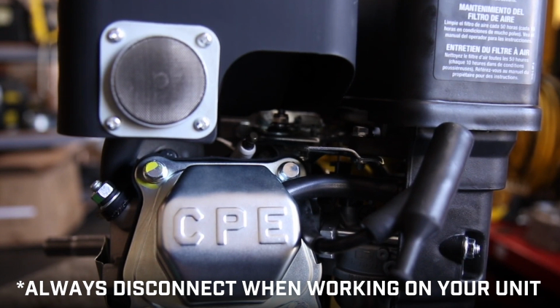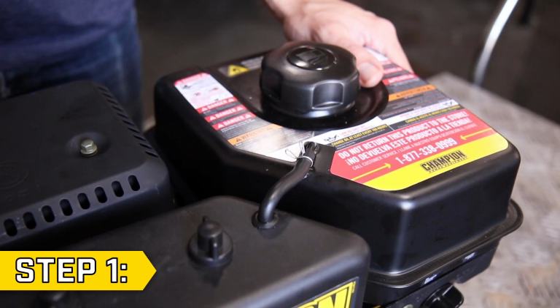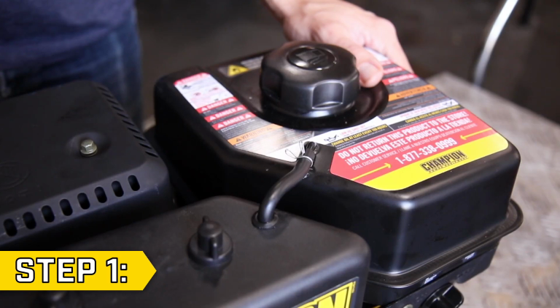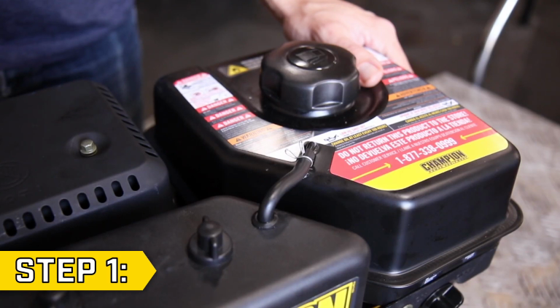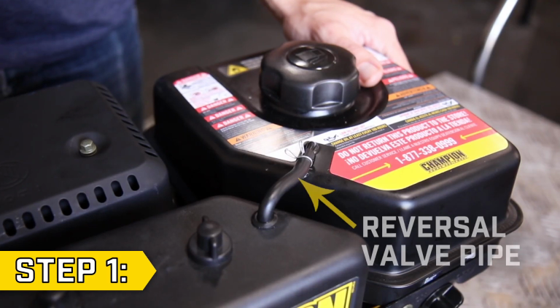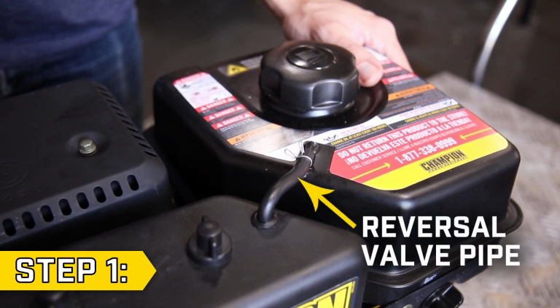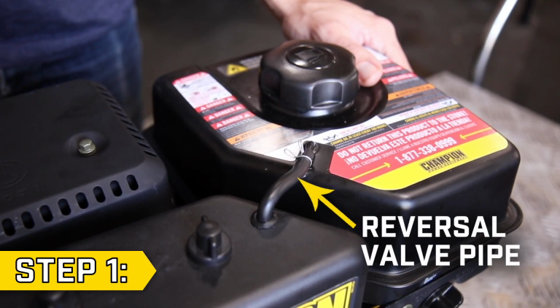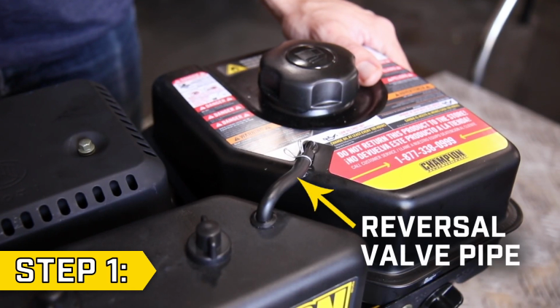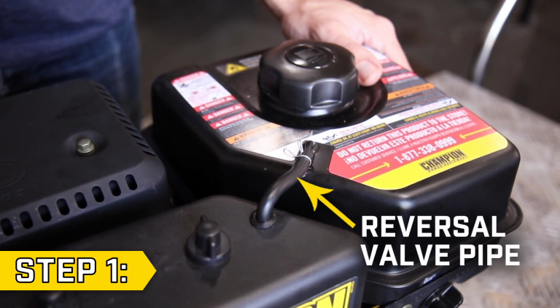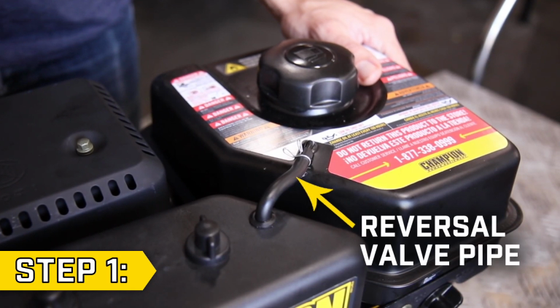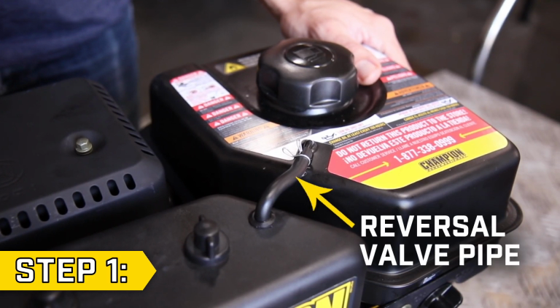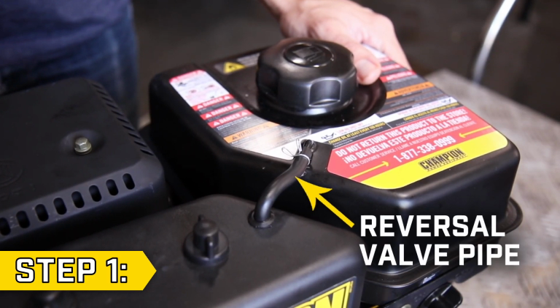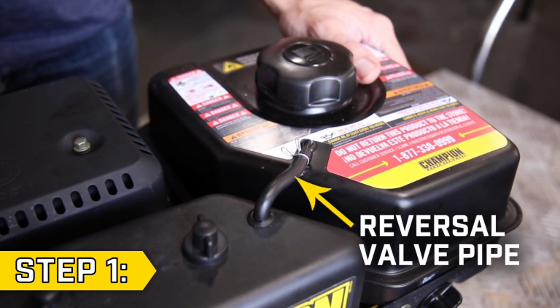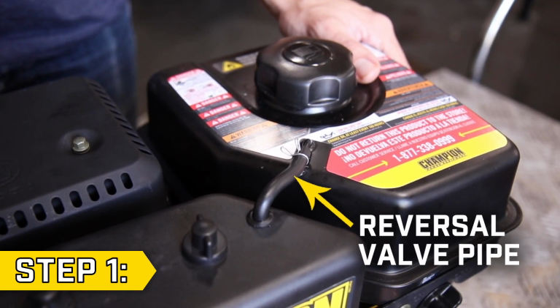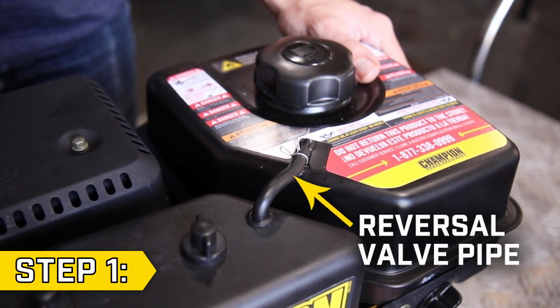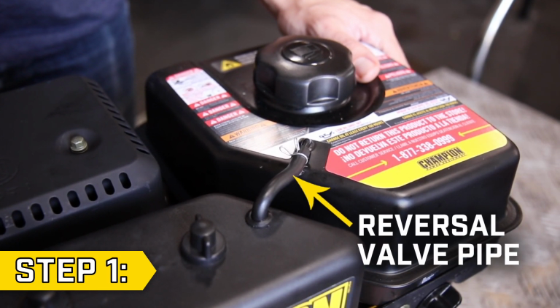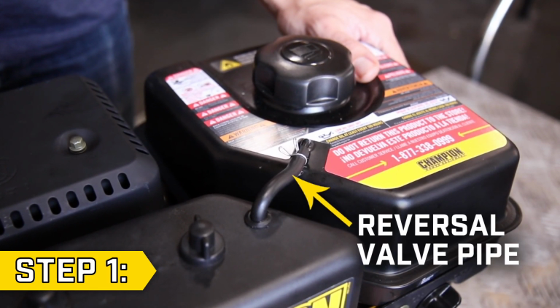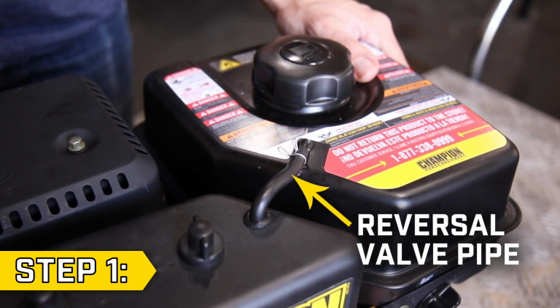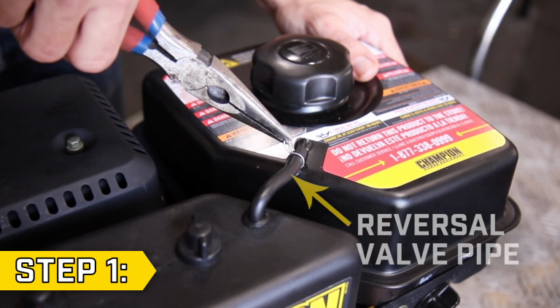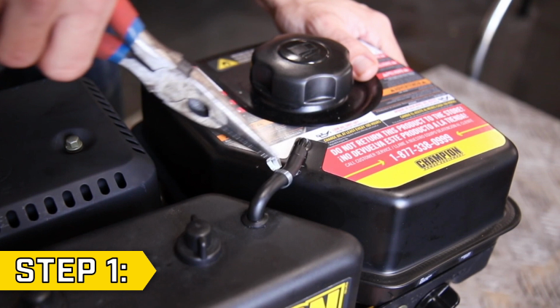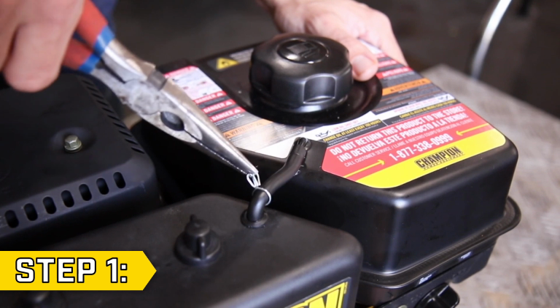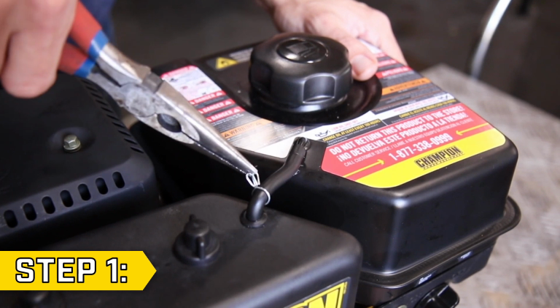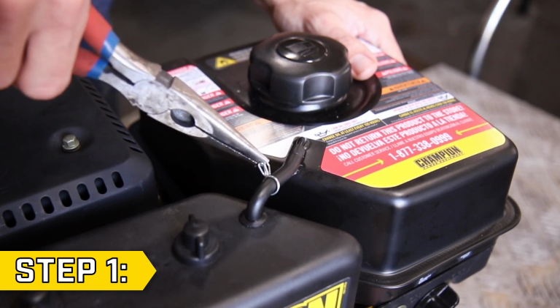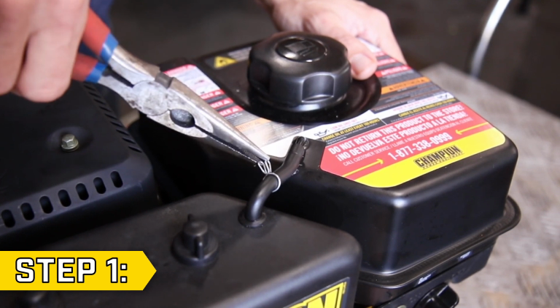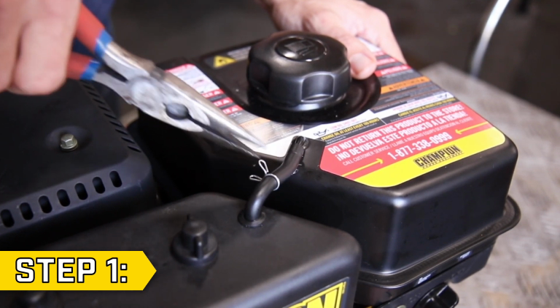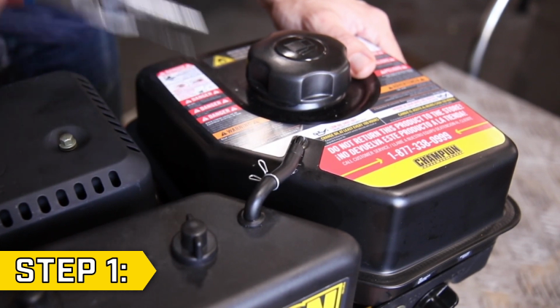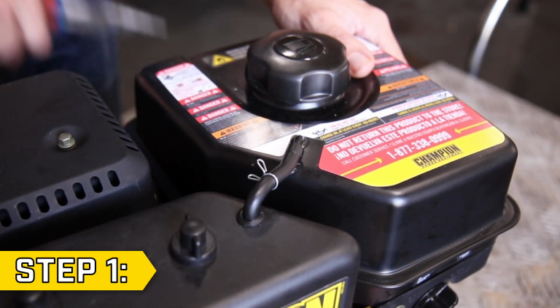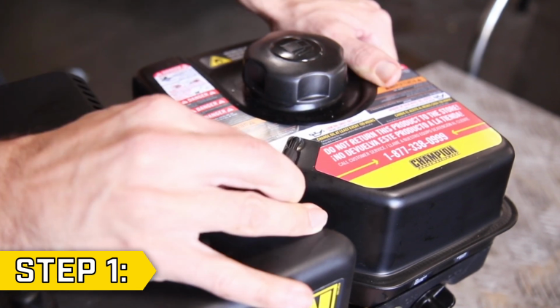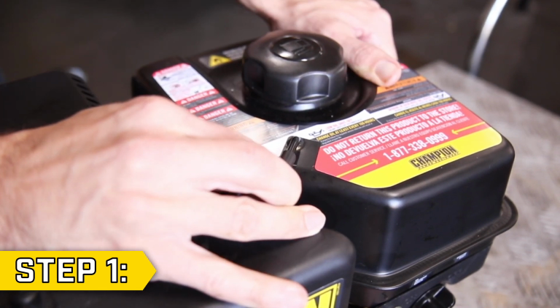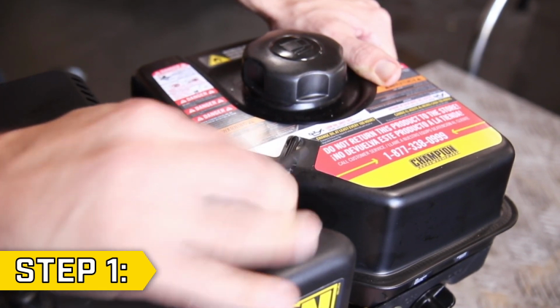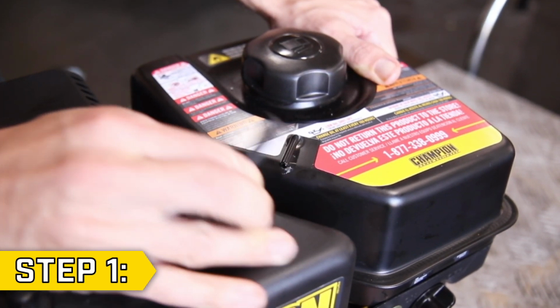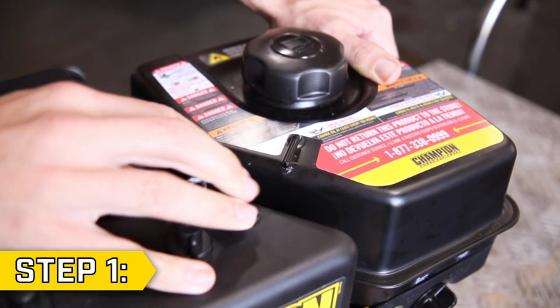Step 1. Locate the reversal valve pipe that connects the air cleaner and fuel tank. Loosen the clip and disconnect the pipe from the fuel tank.